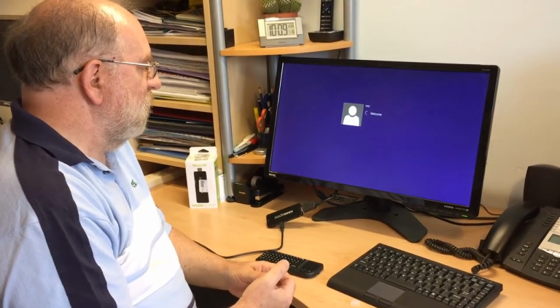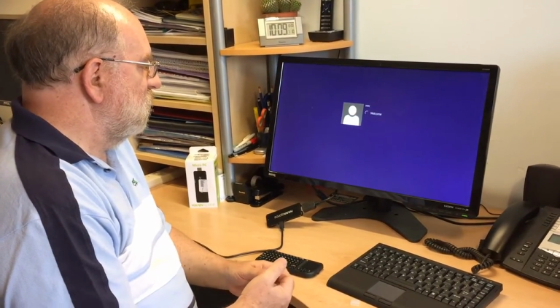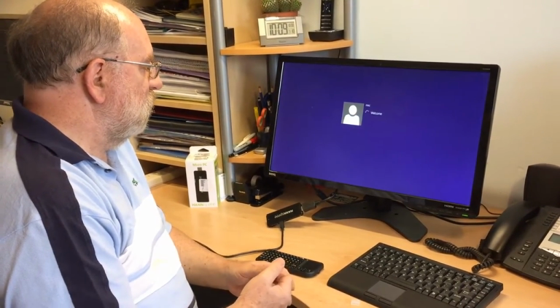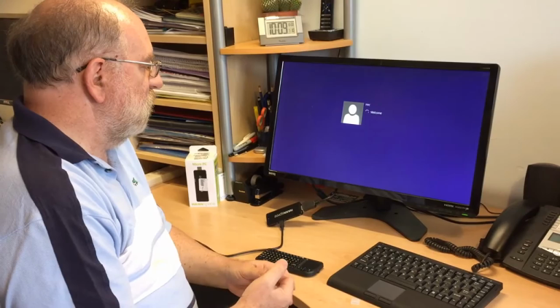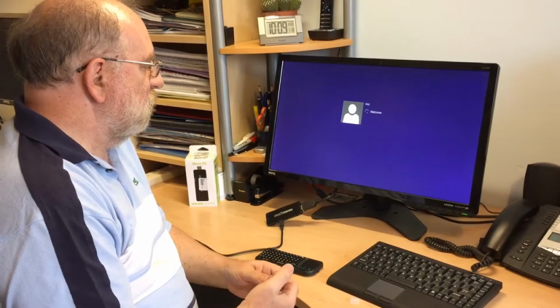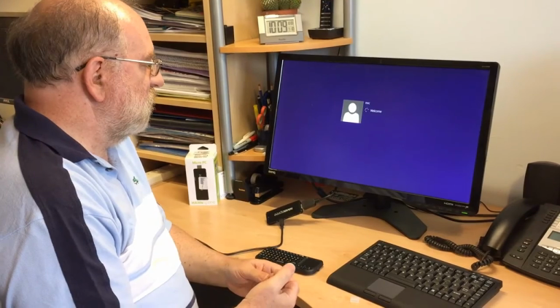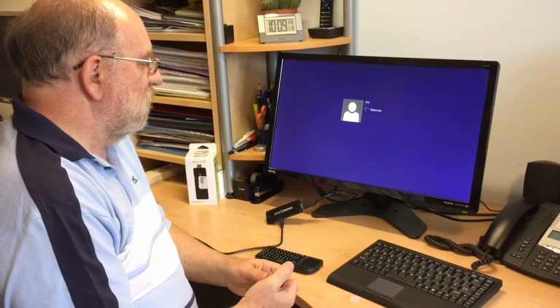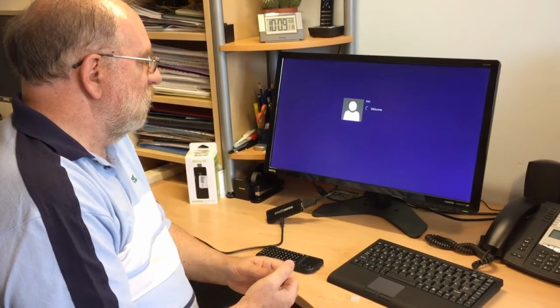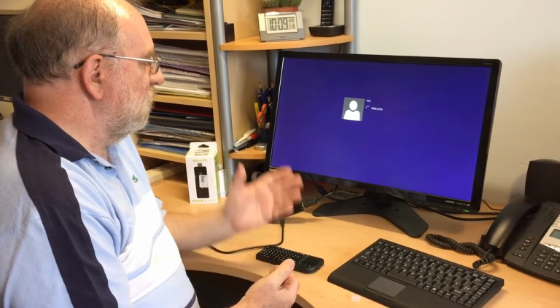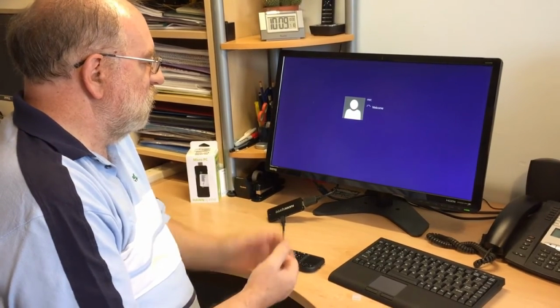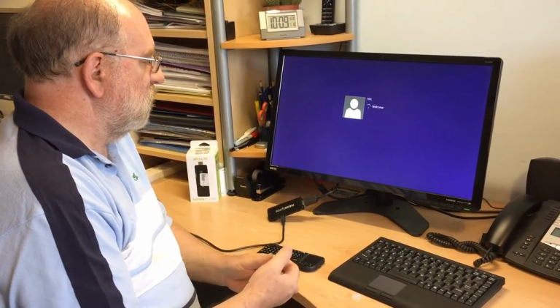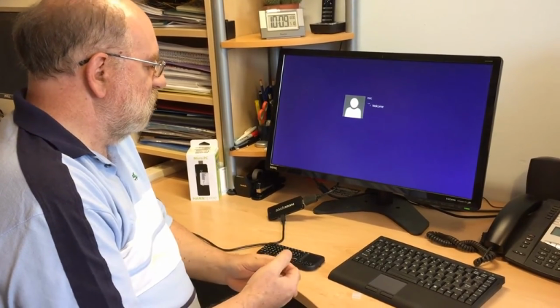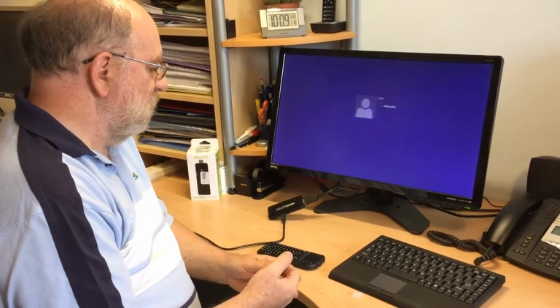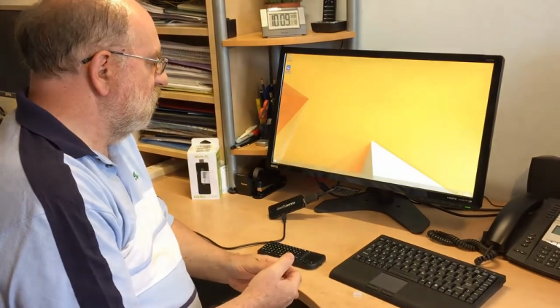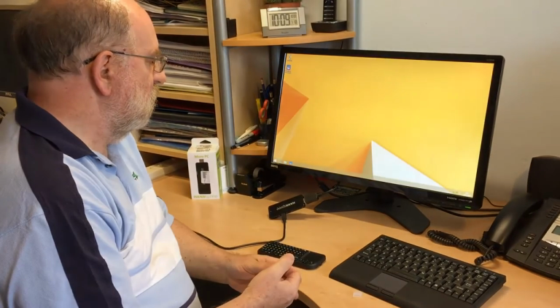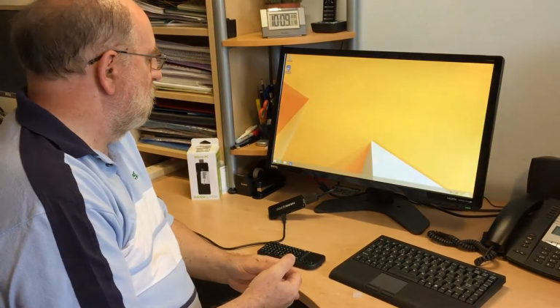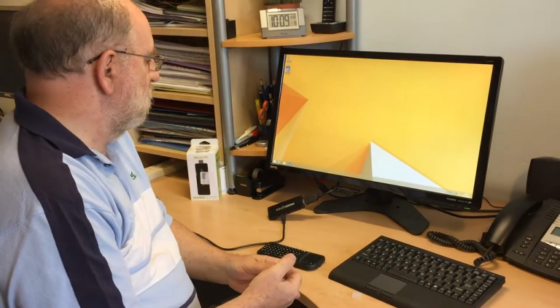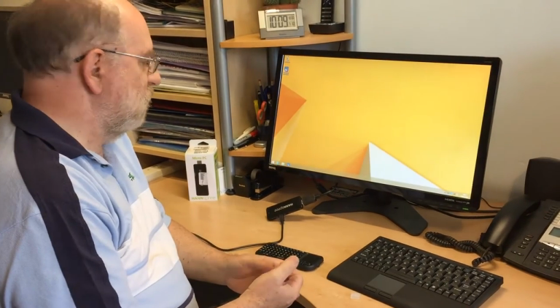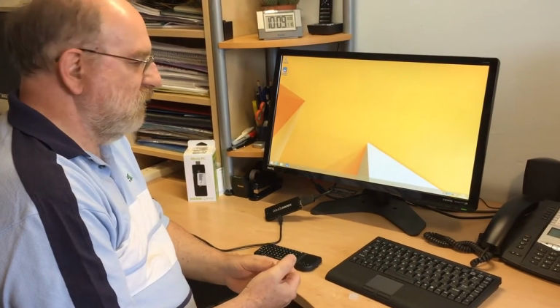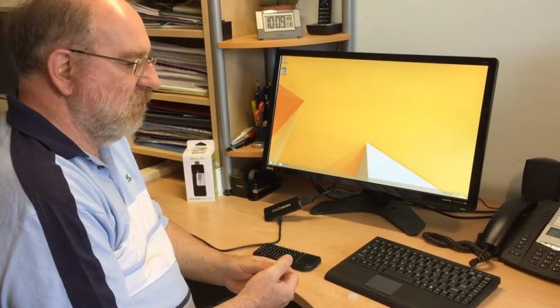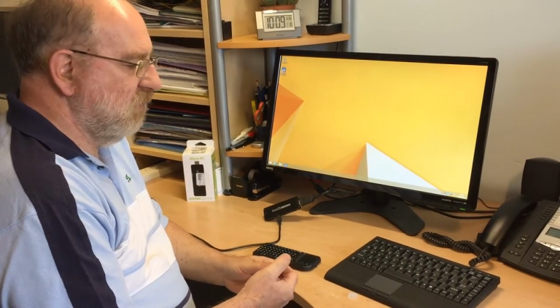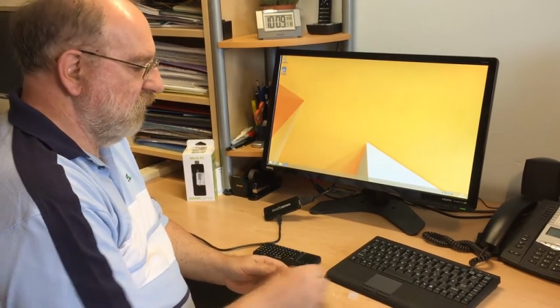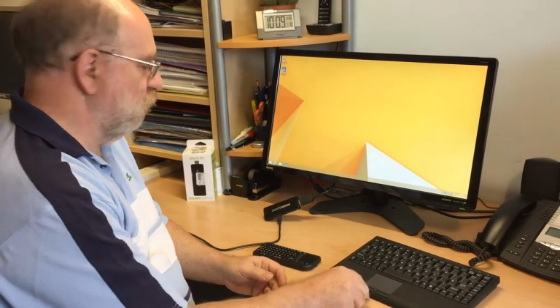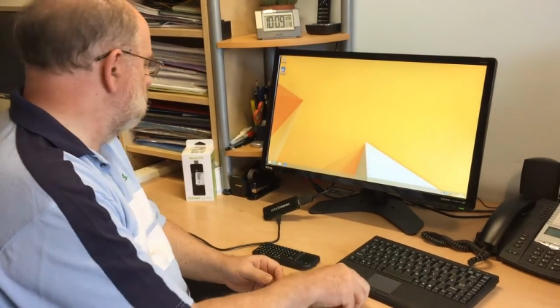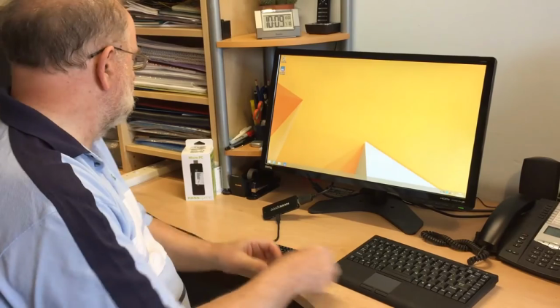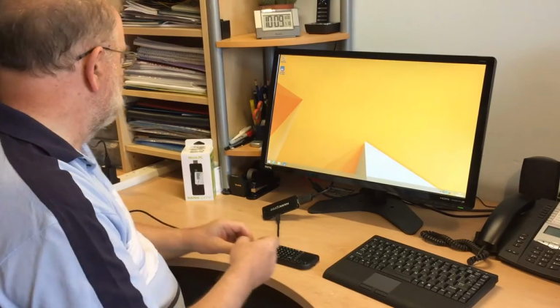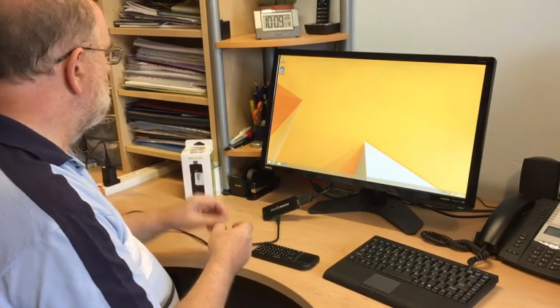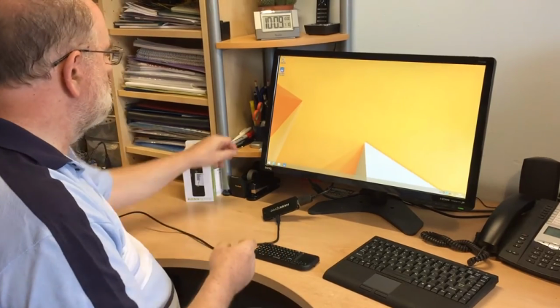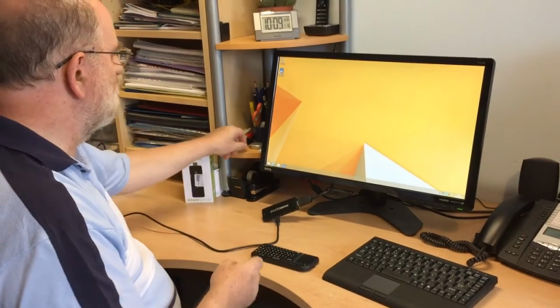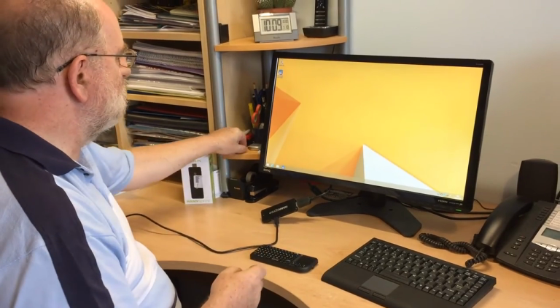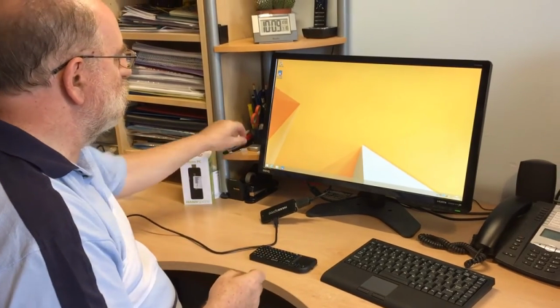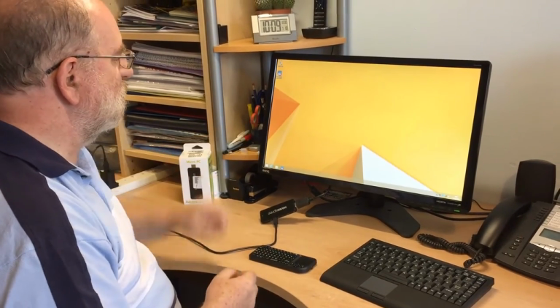So there we are — we're starting up the Windows 8 screen and that's it started up. It's reasonably fast; it's got an Atom processor.